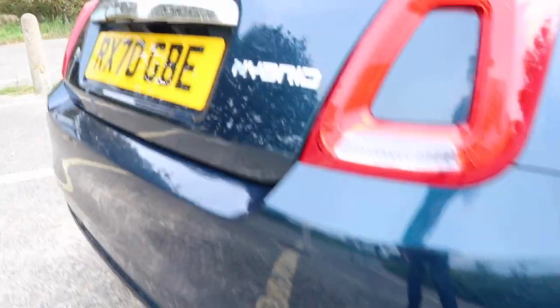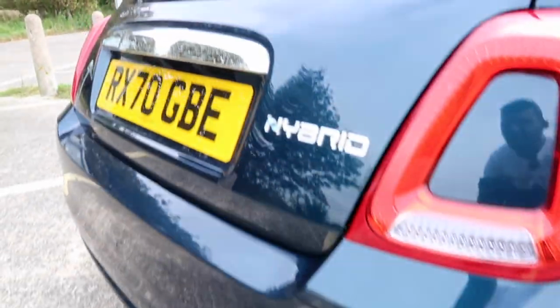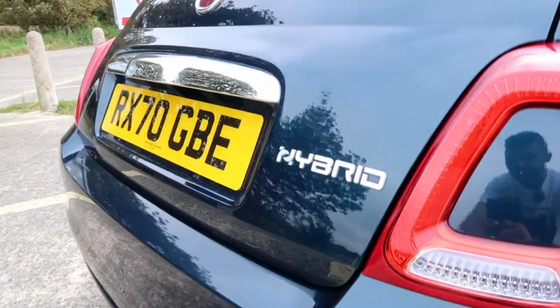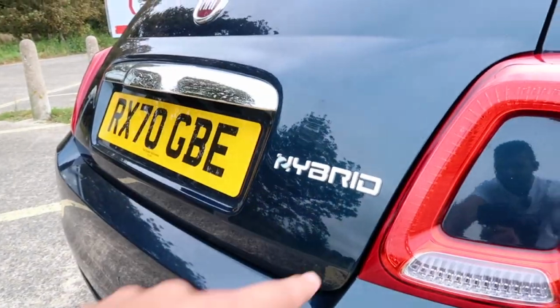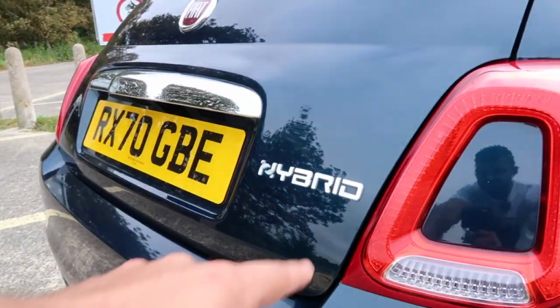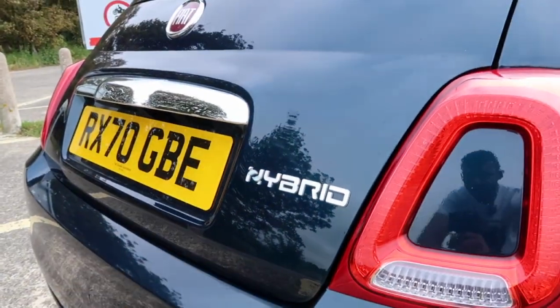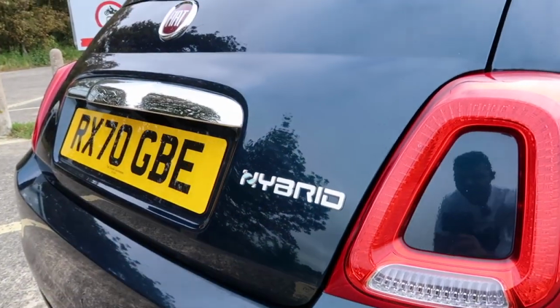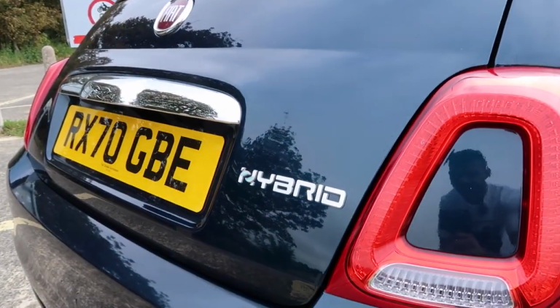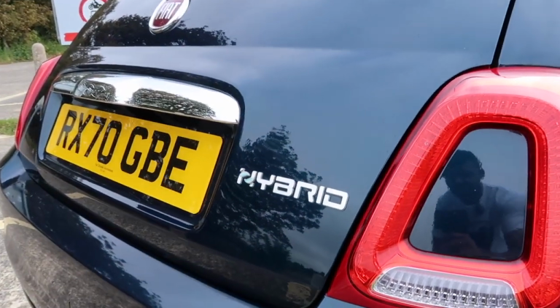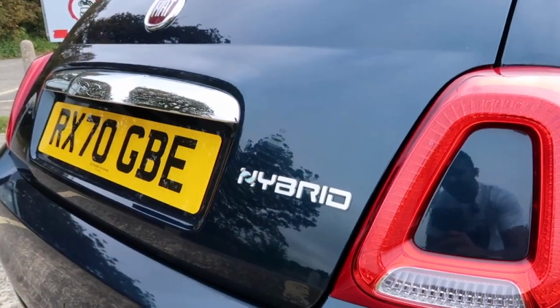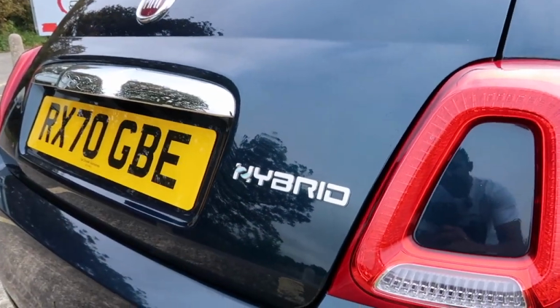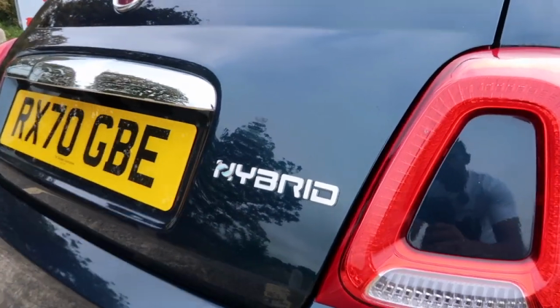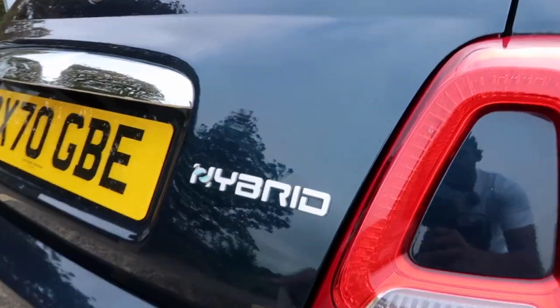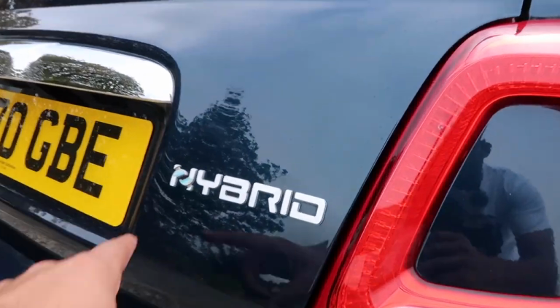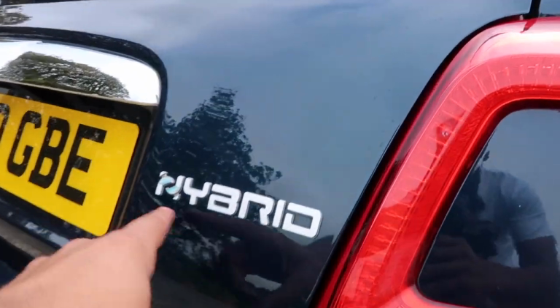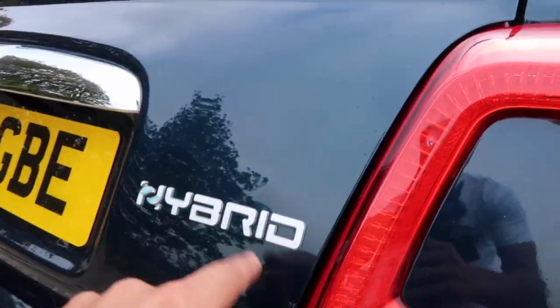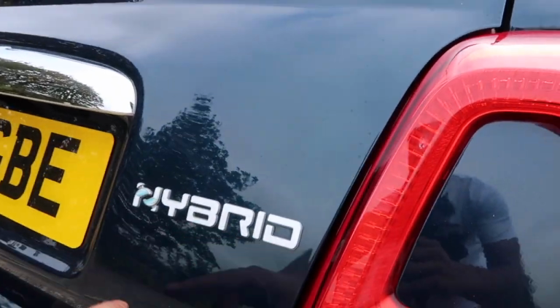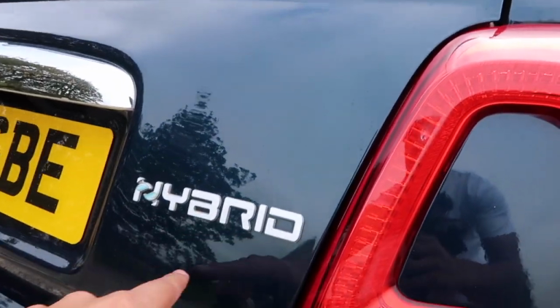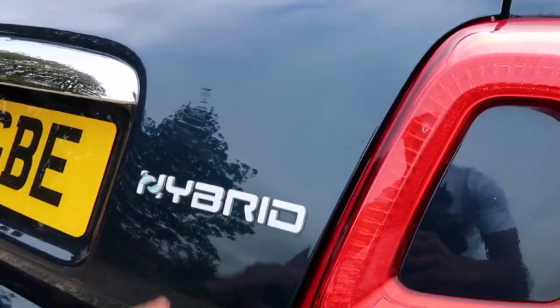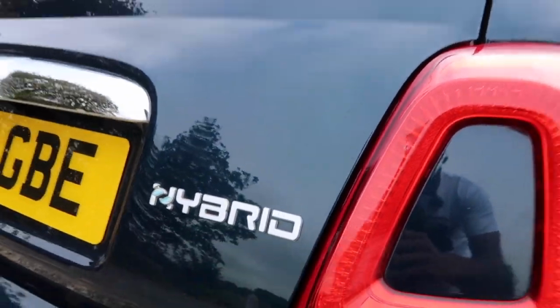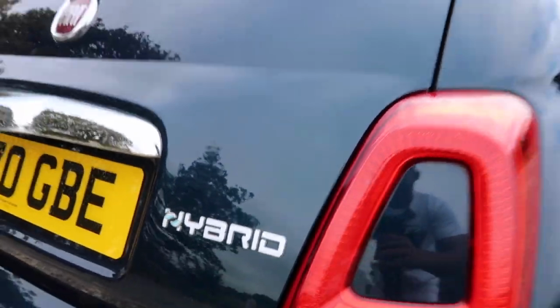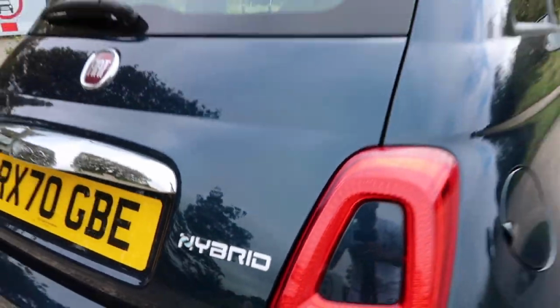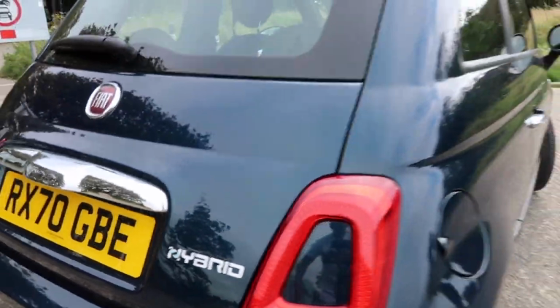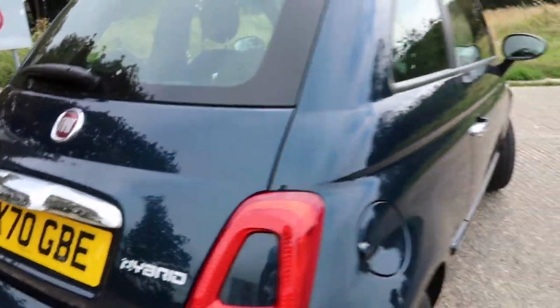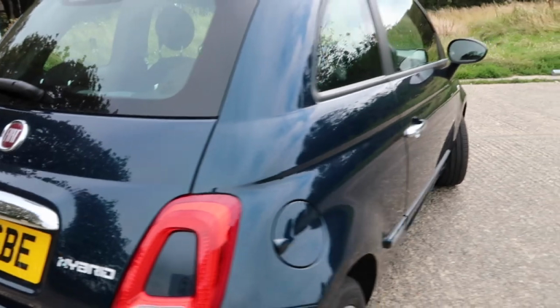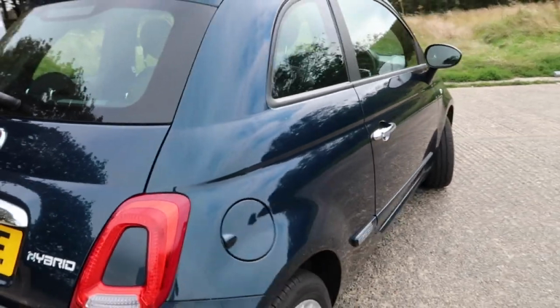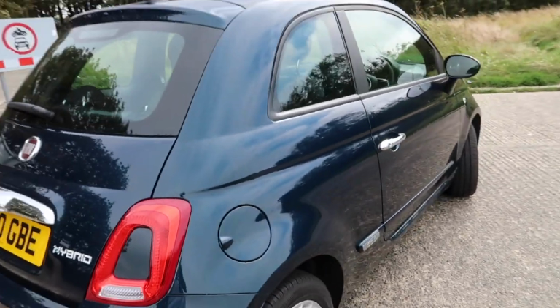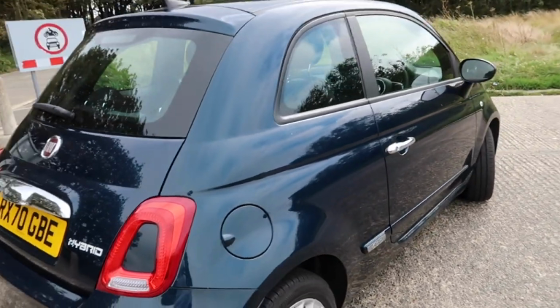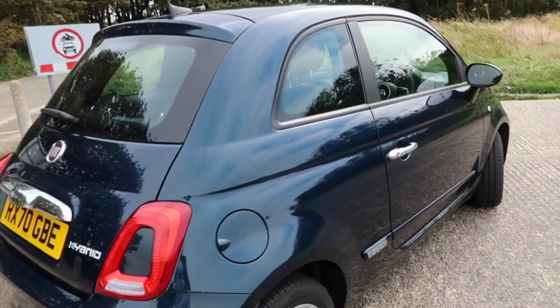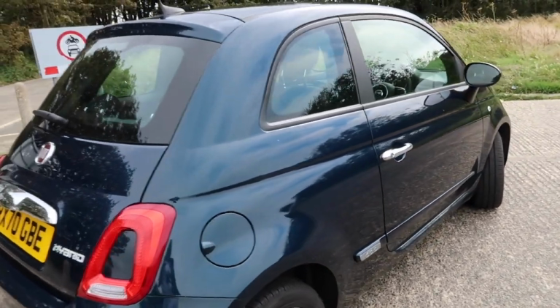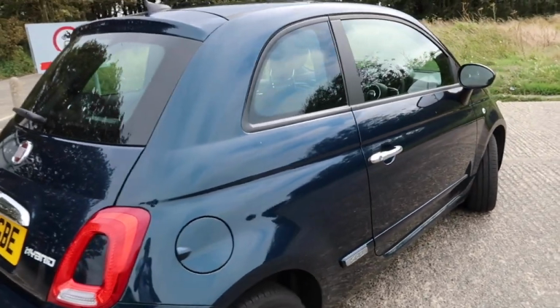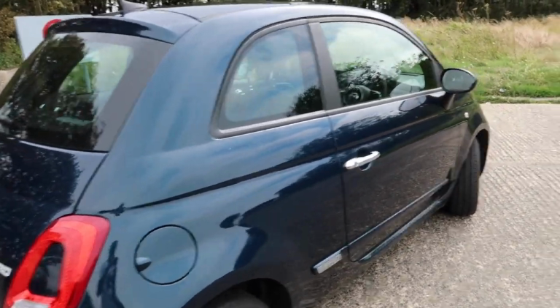You've got the hybrid badge as well, which should really say 'hybrid-ish' — because yes, this isn't a proper hybrid.